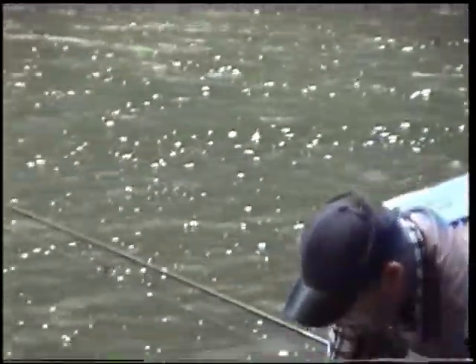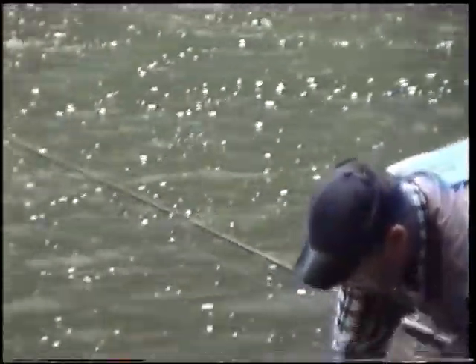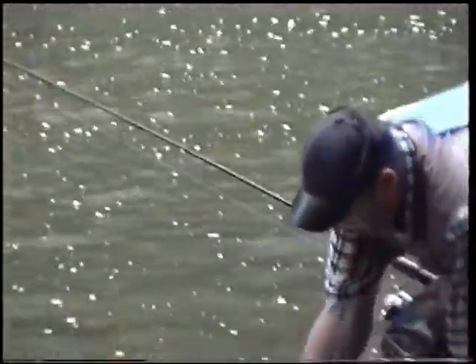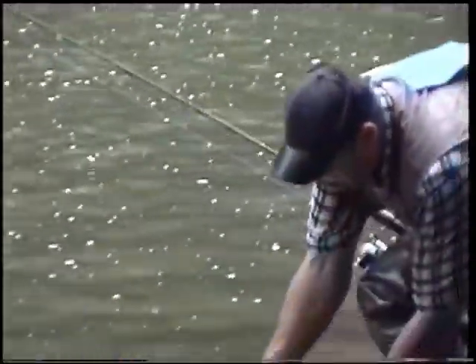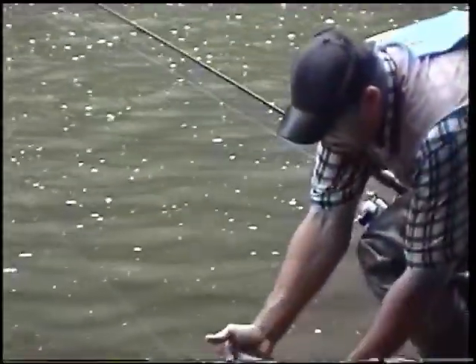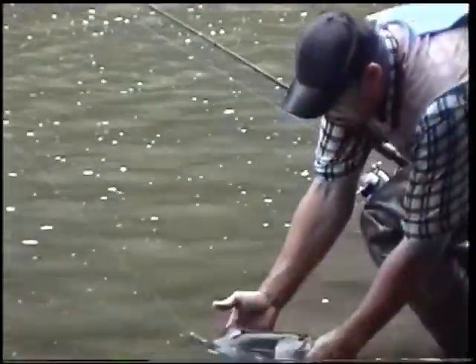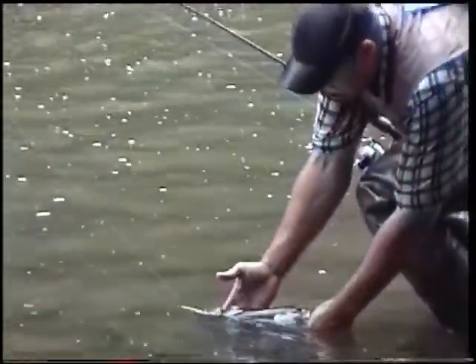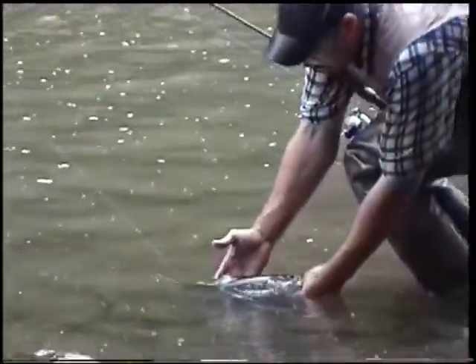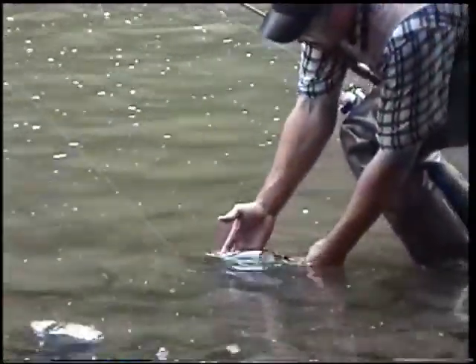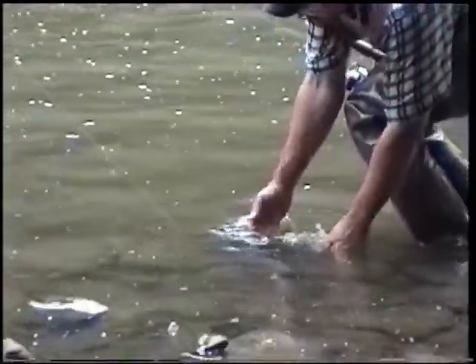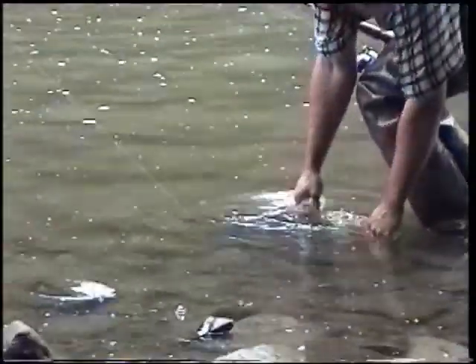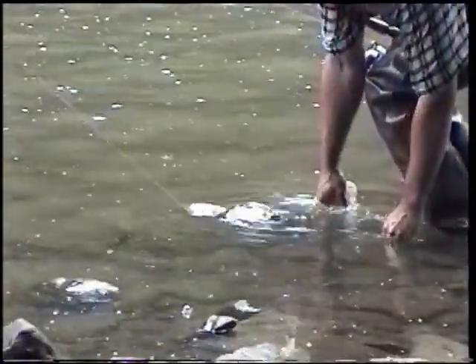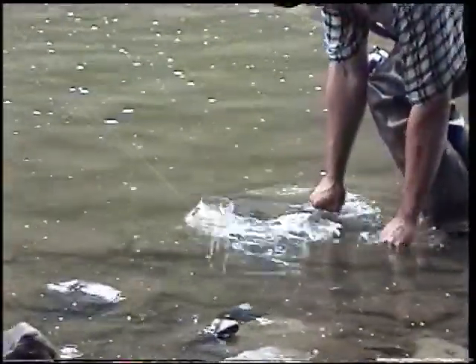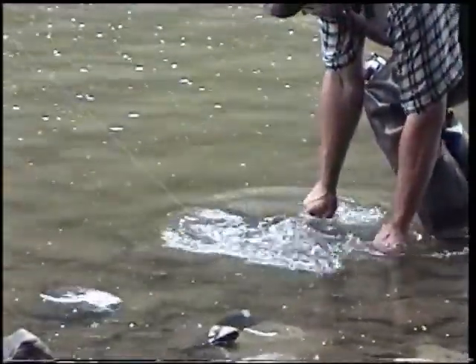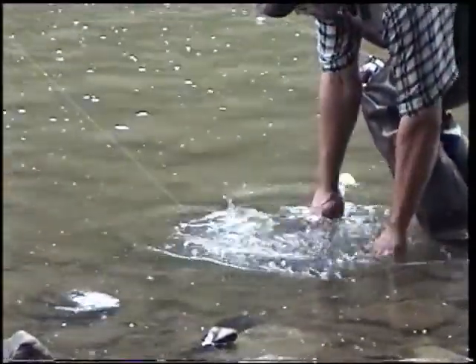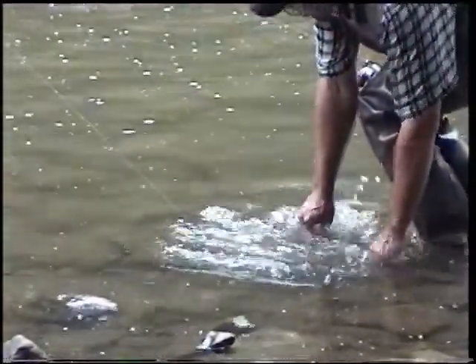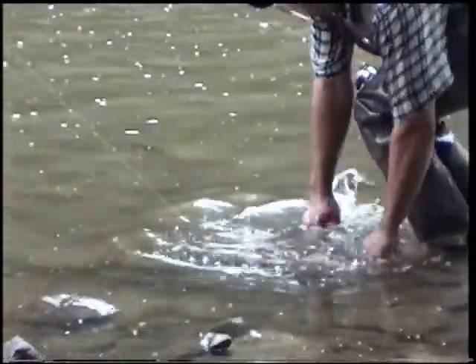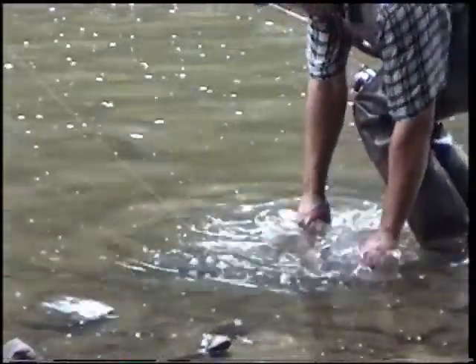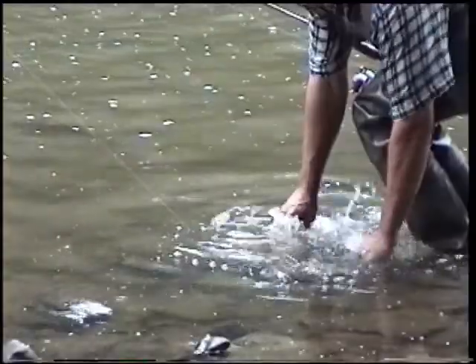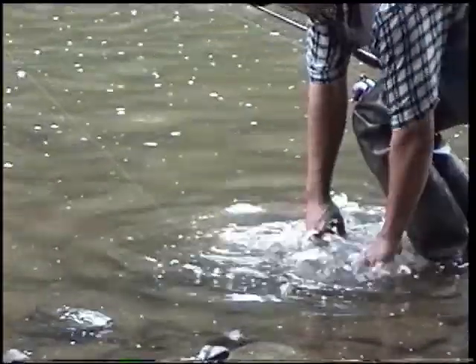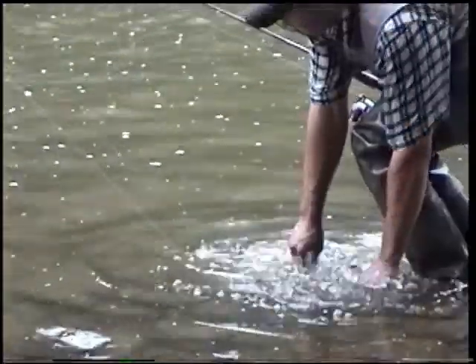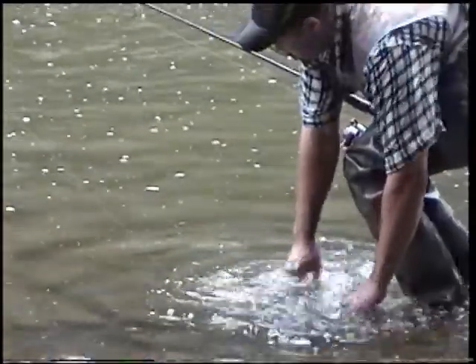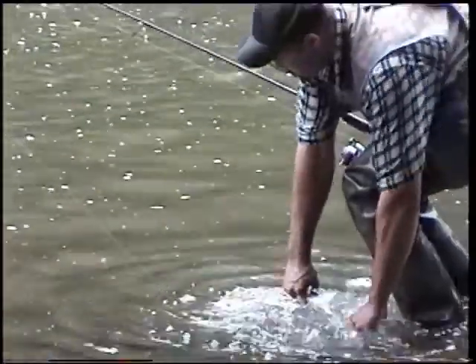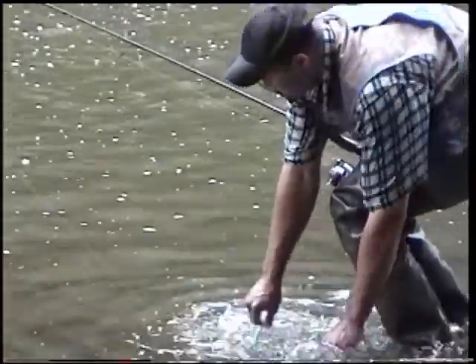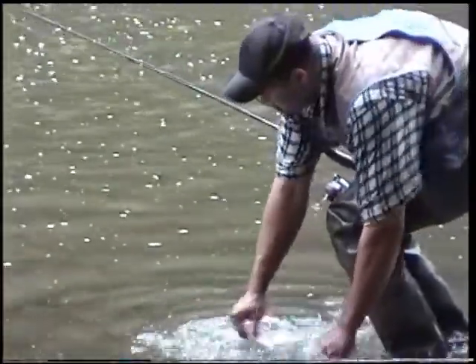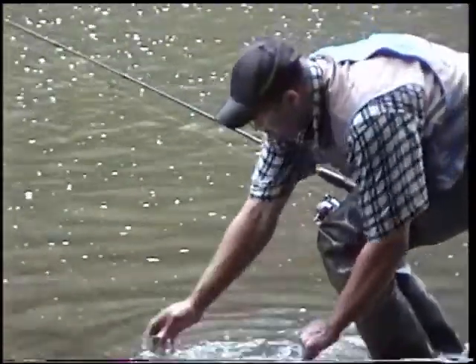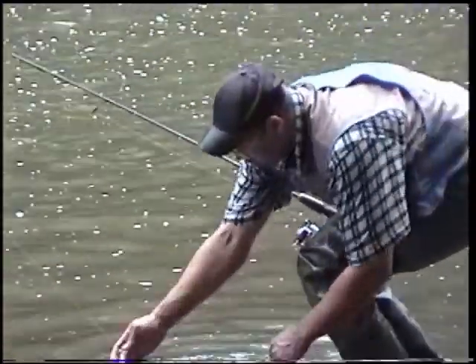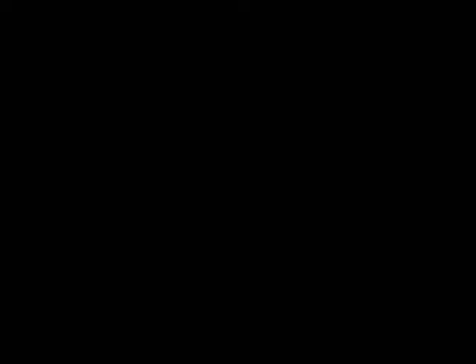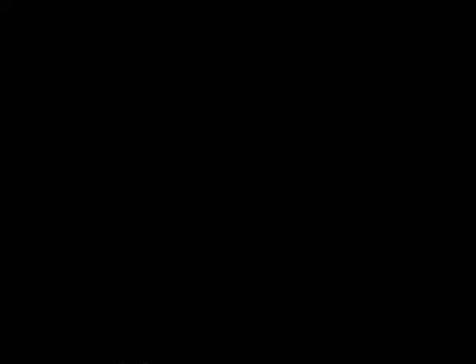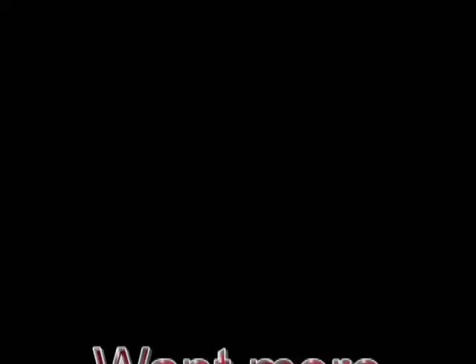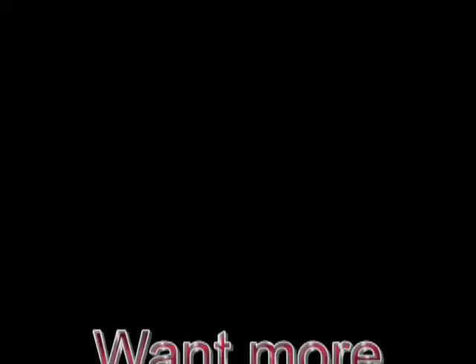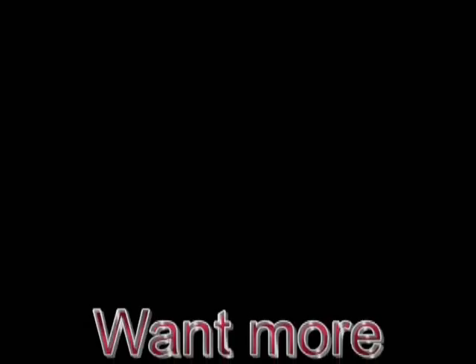That fish caught himself thread in the mouth. We're gonna let that one go. Absolutely.